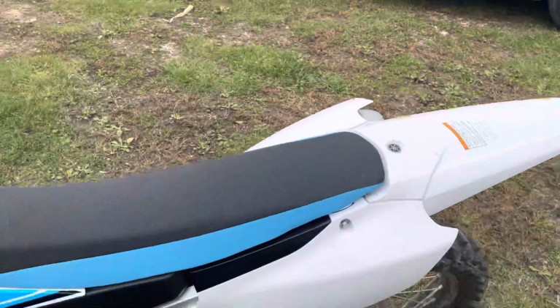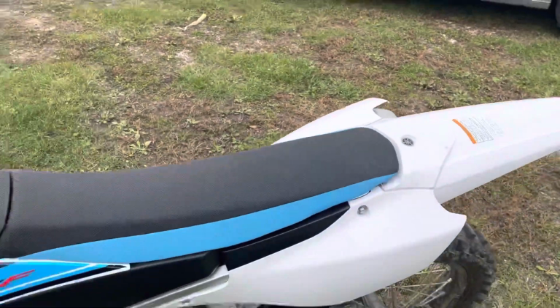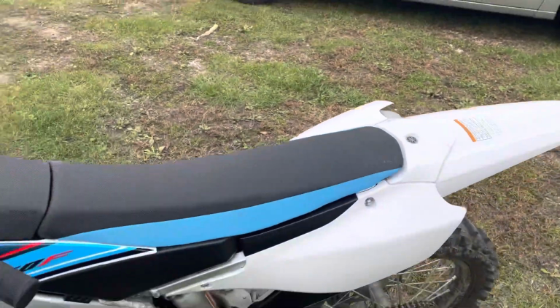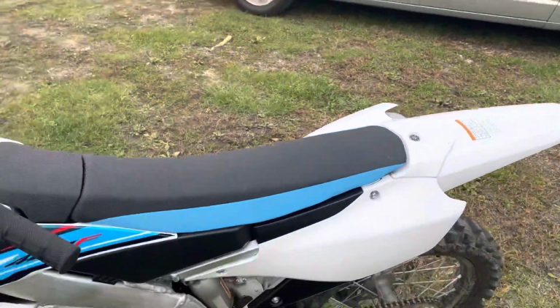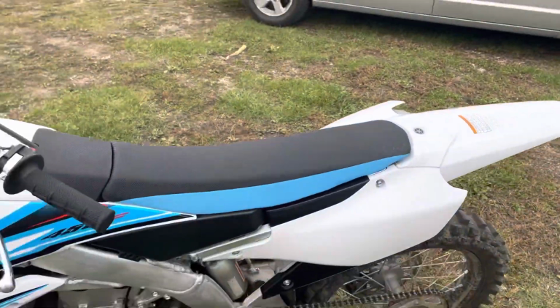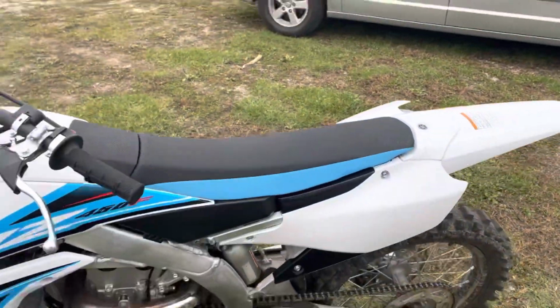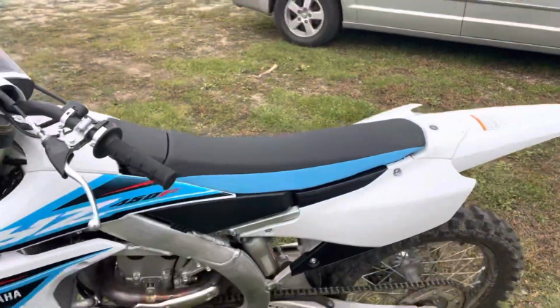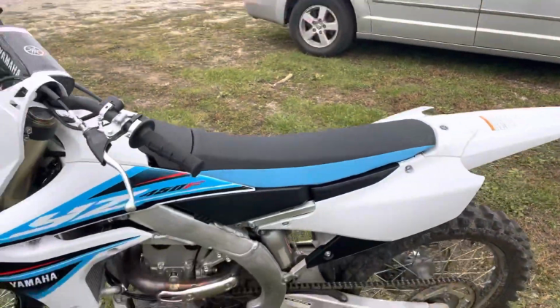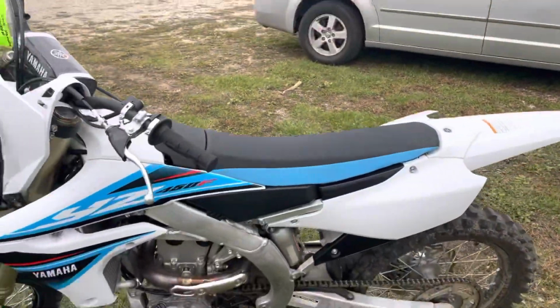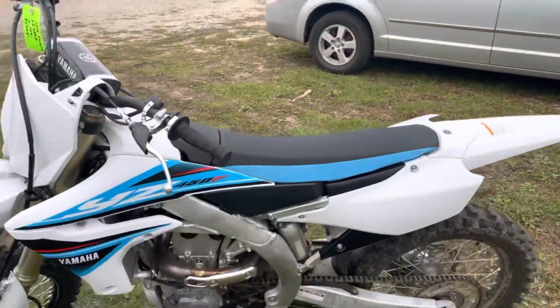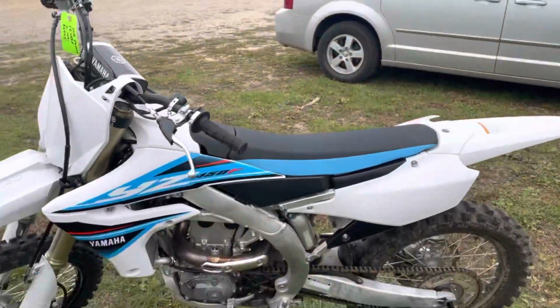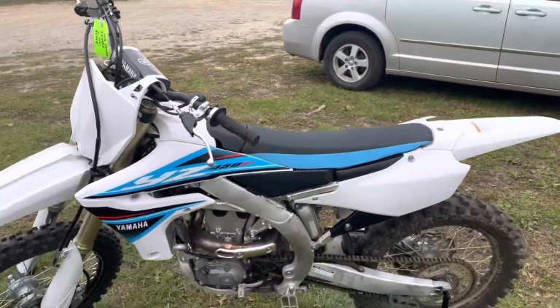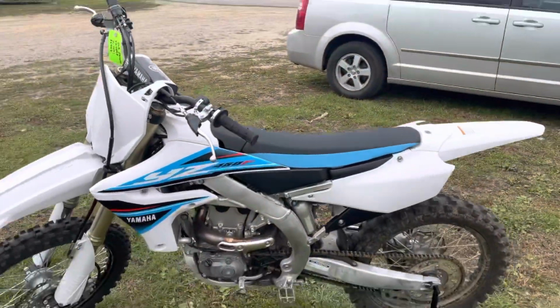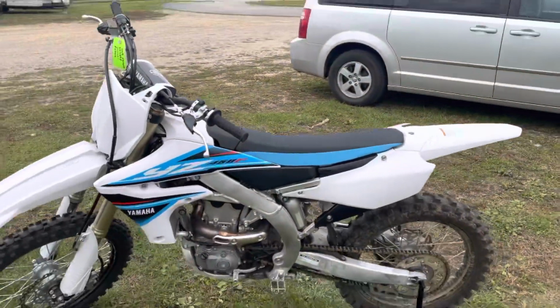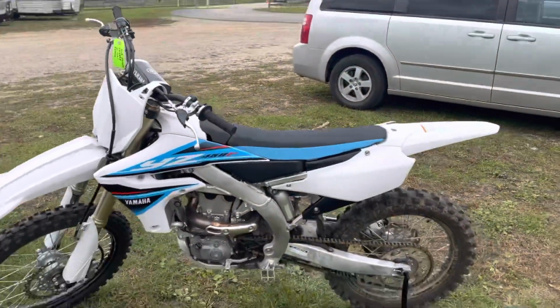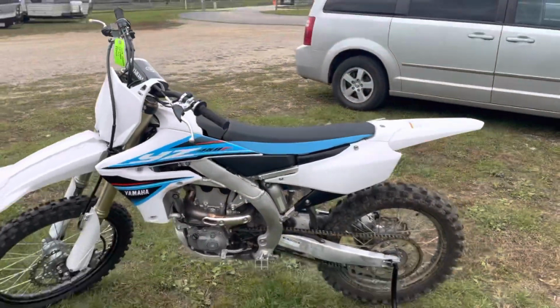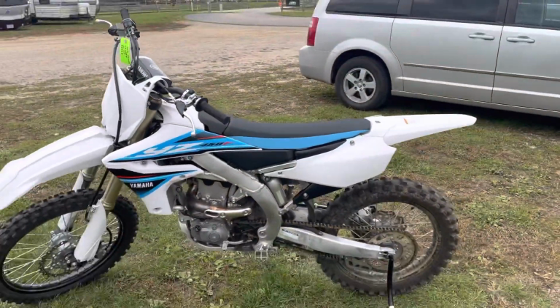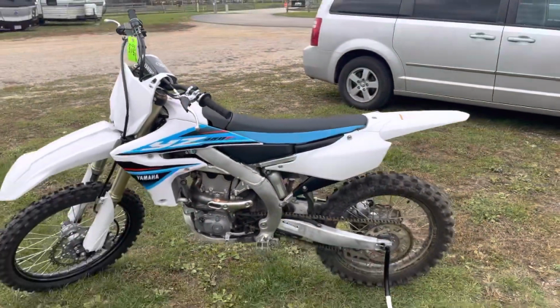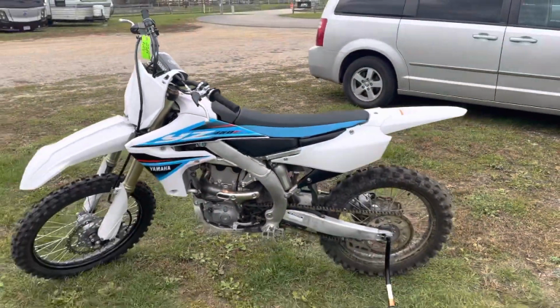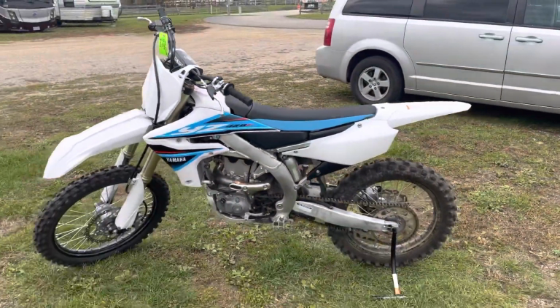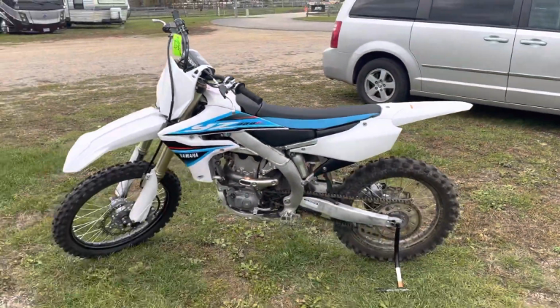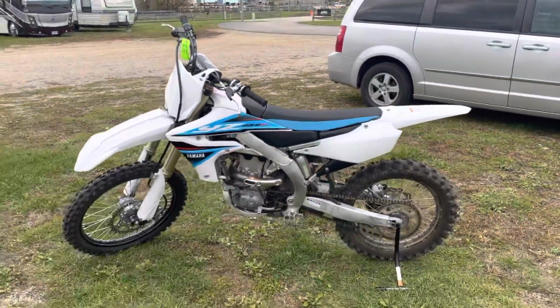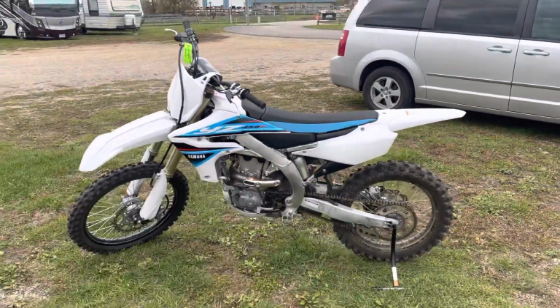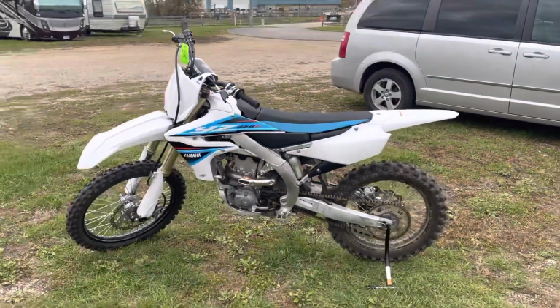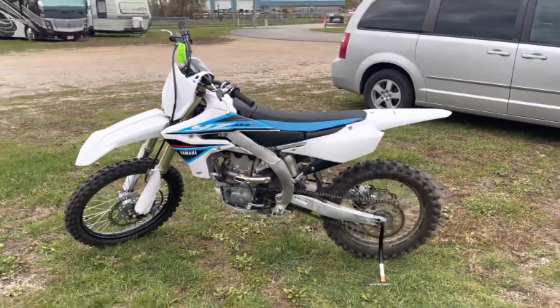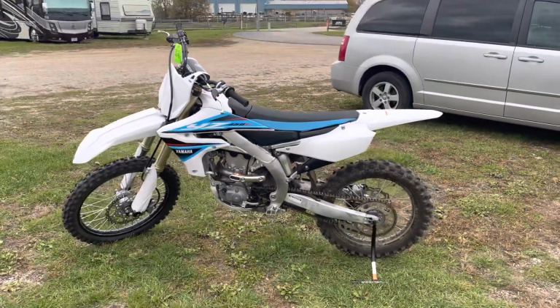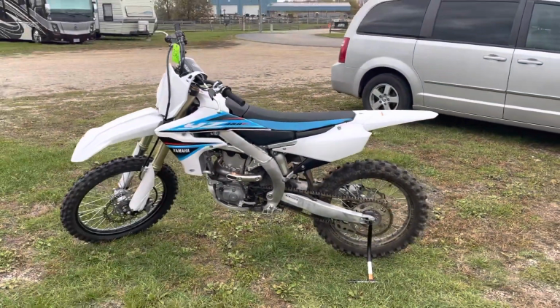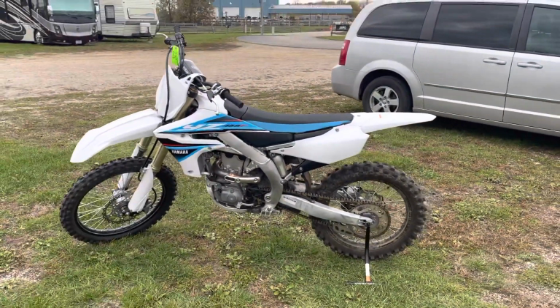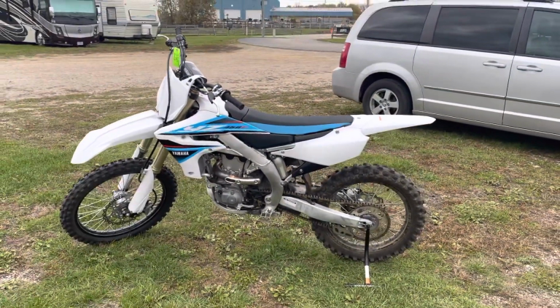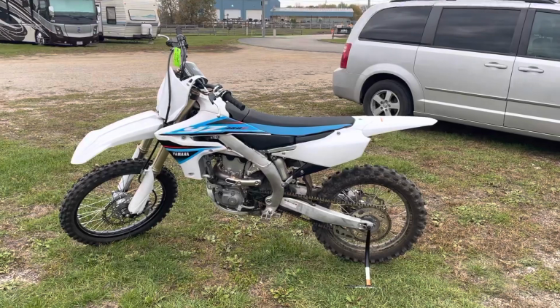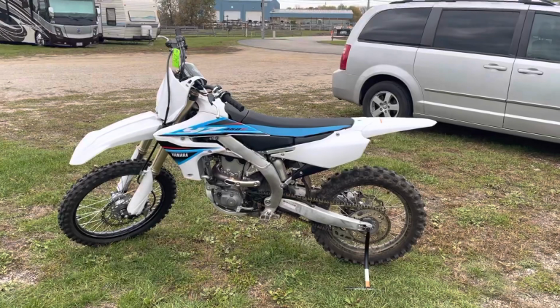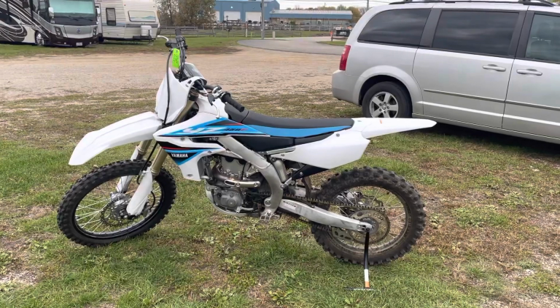Ready for some motocross action — 2019 Yamaha YZ450F.